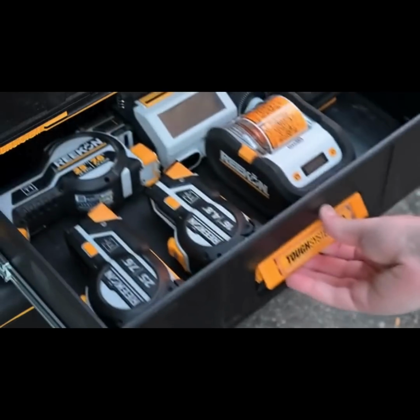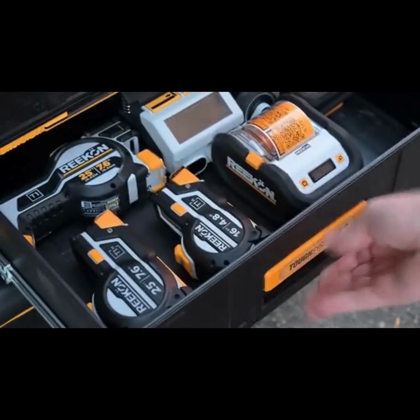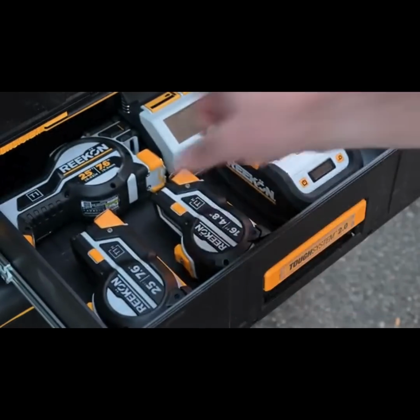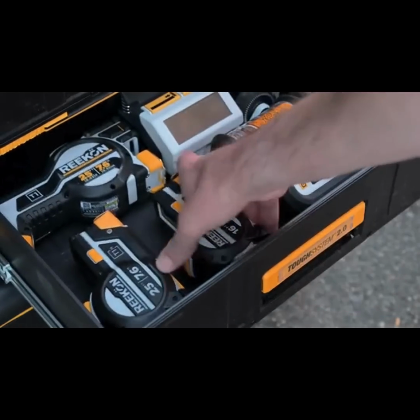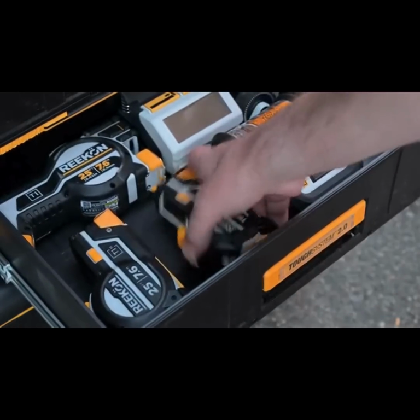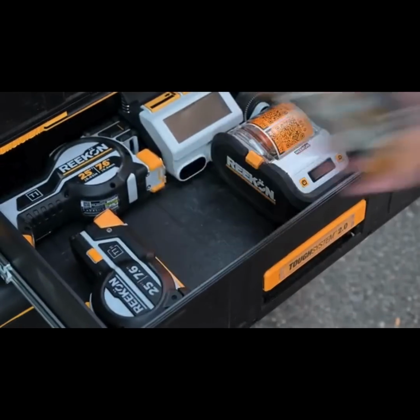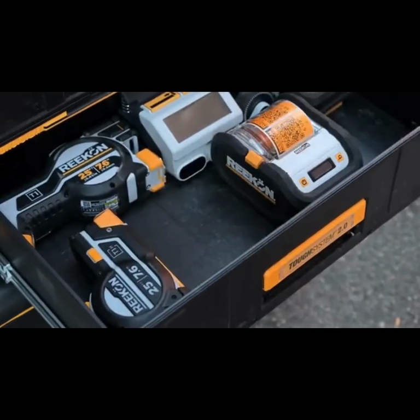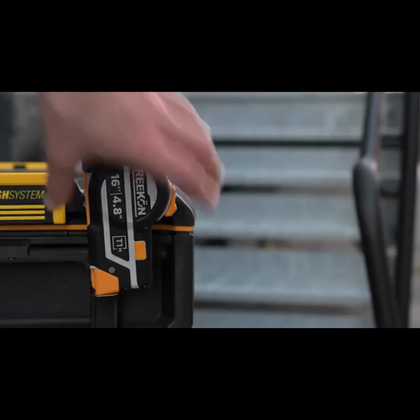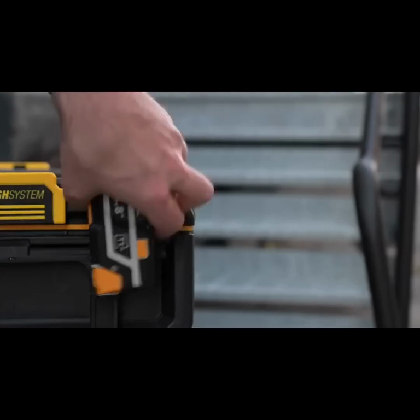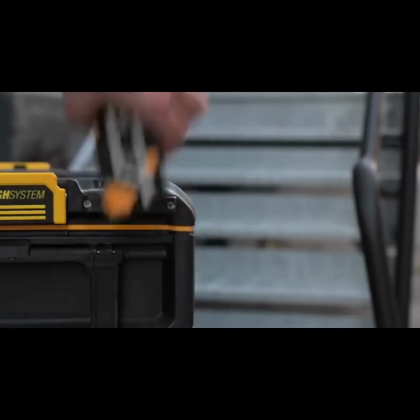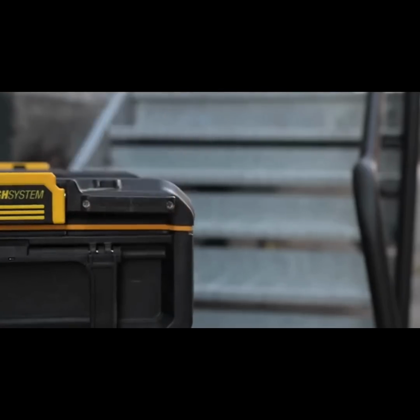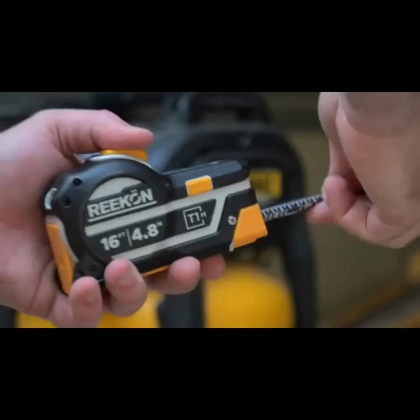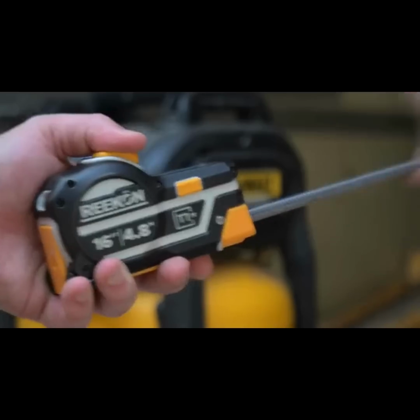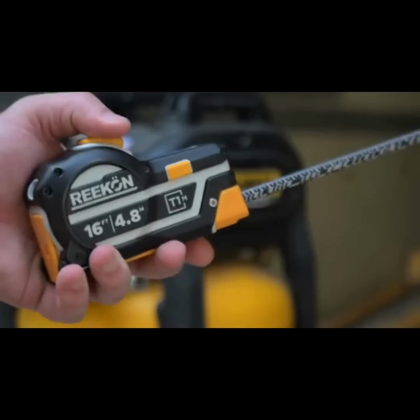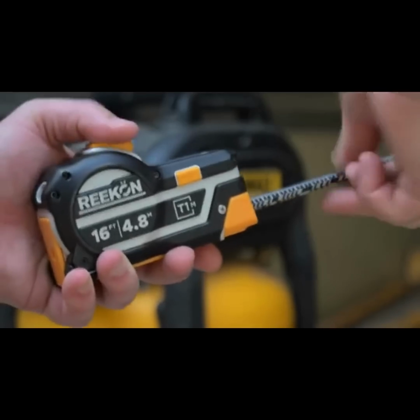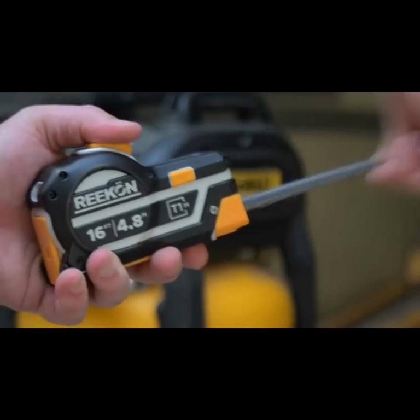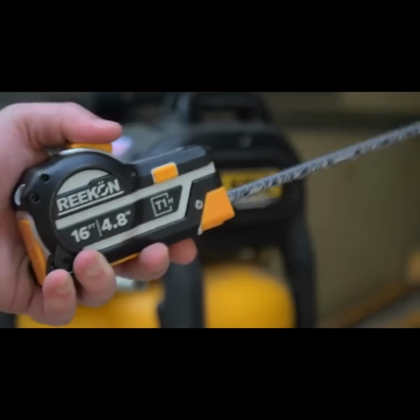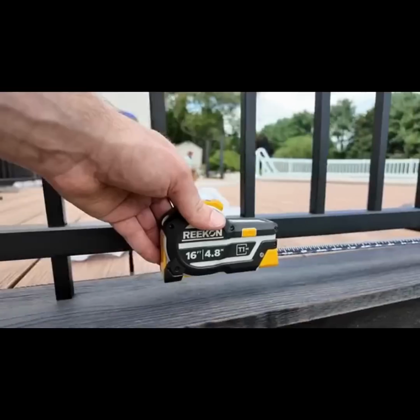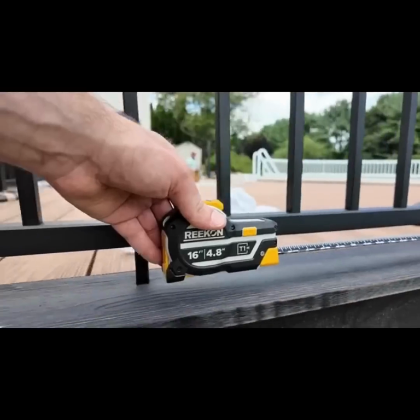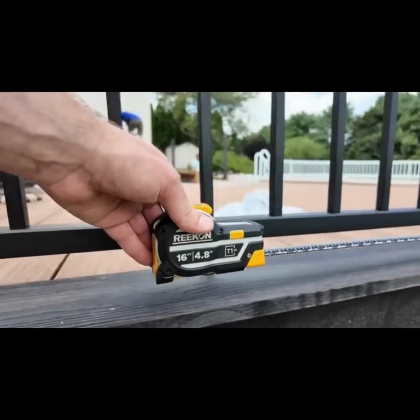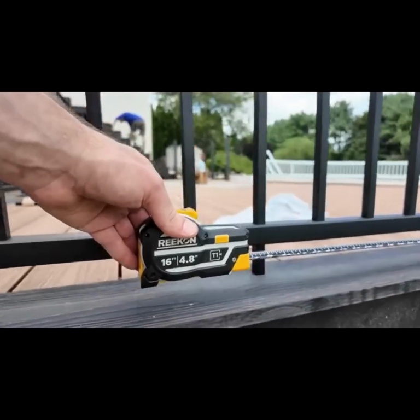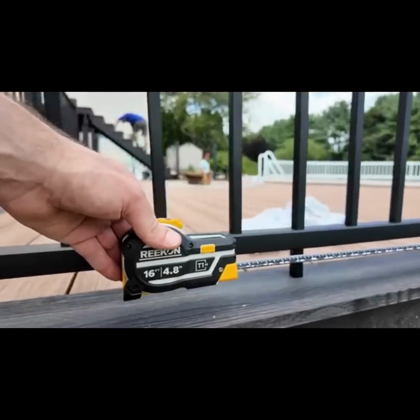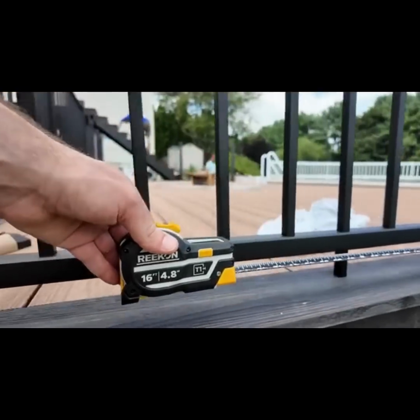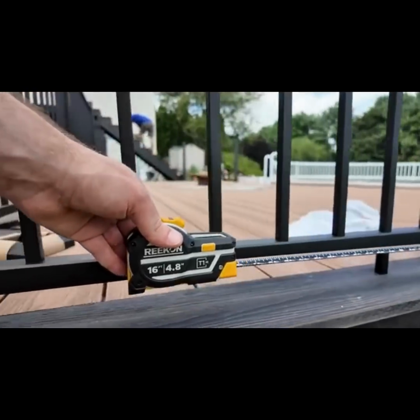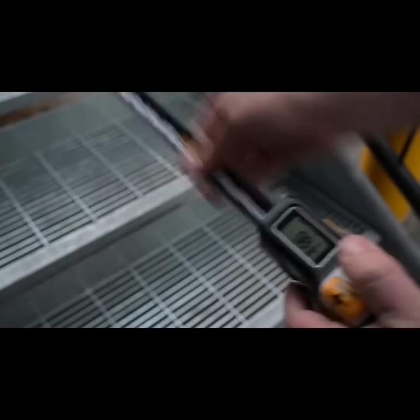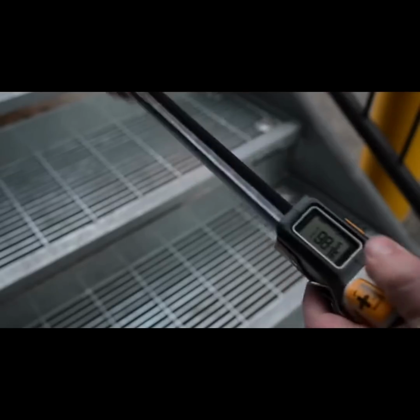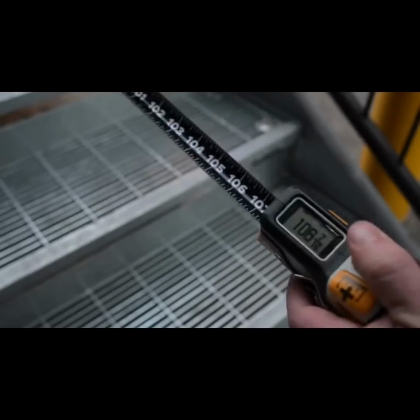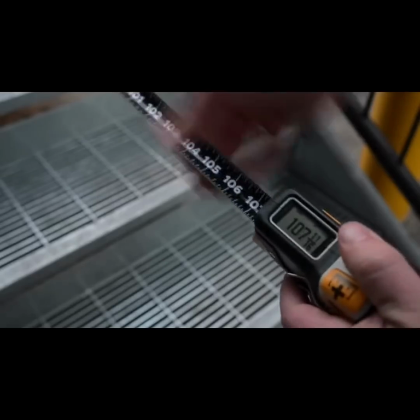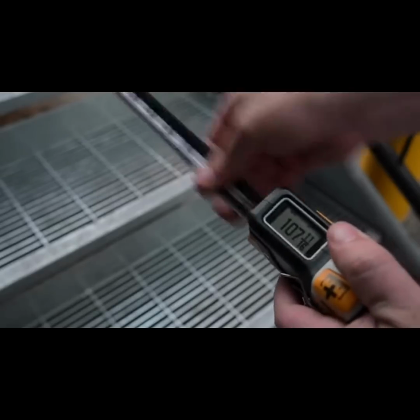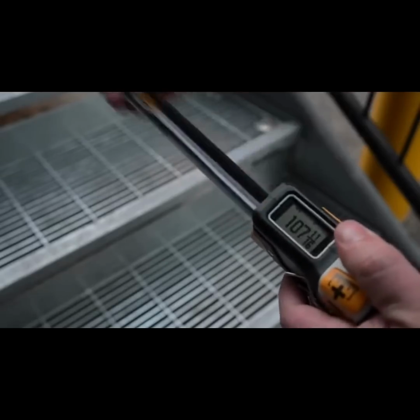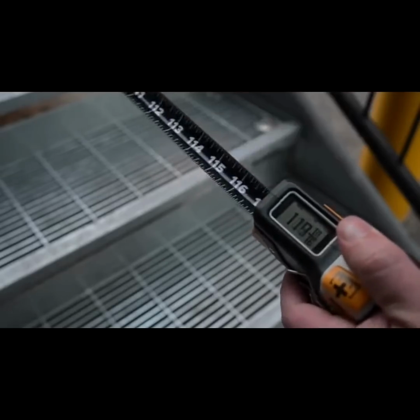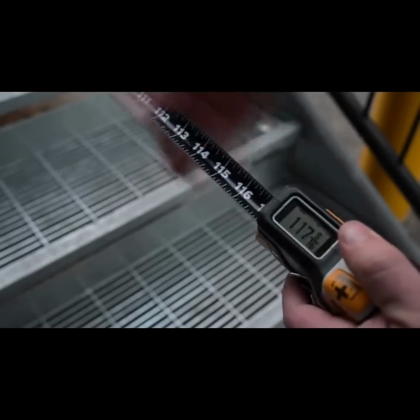Let's face it, tape measures haven't changed in 50 years and aren't designed for the fast-paced work tradespeople need today.